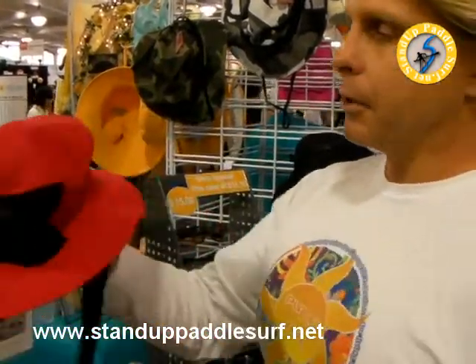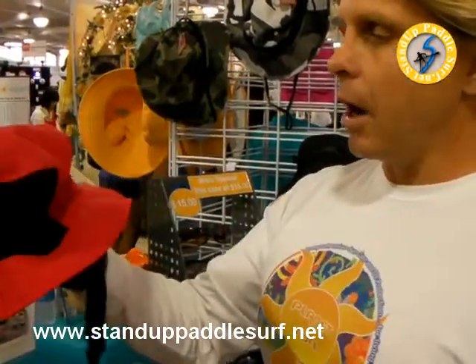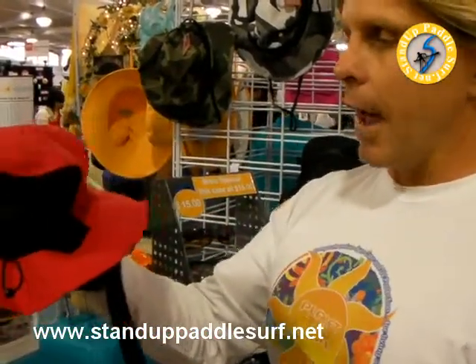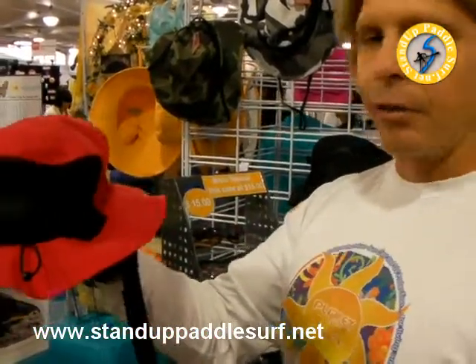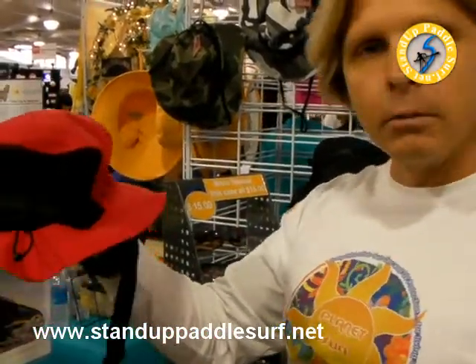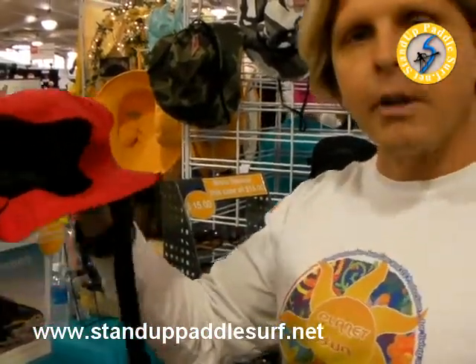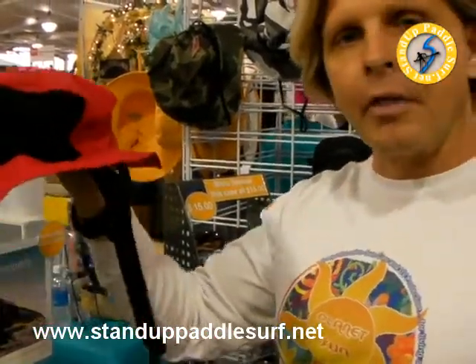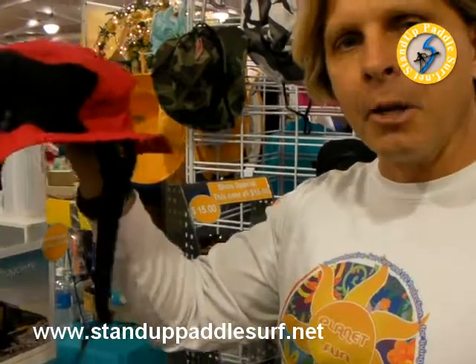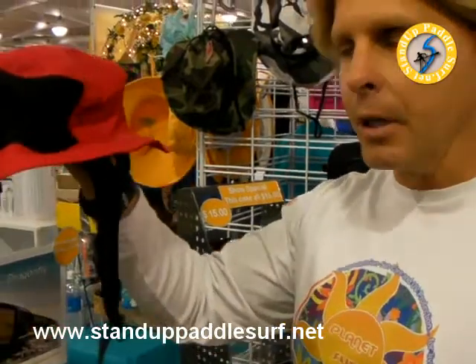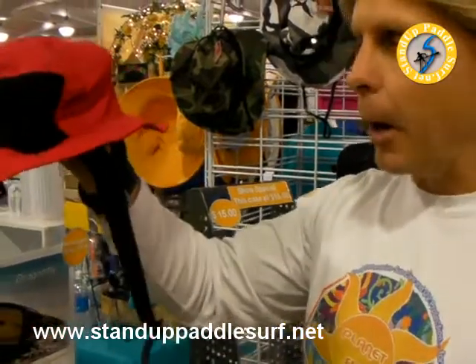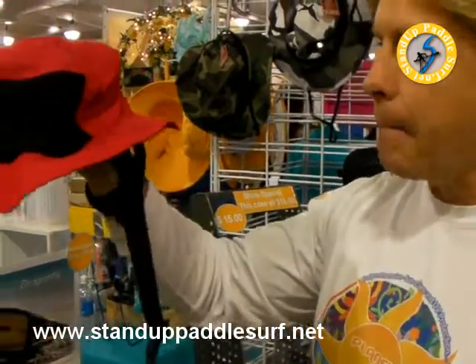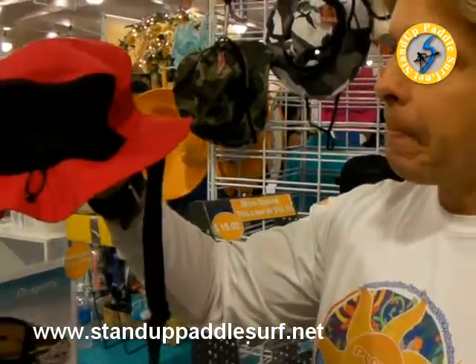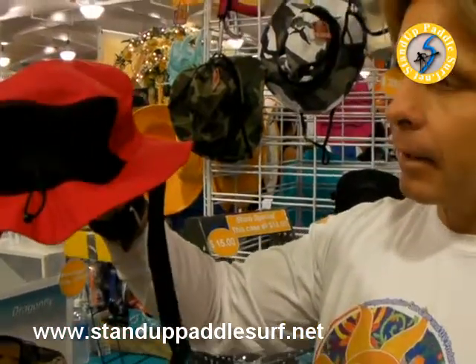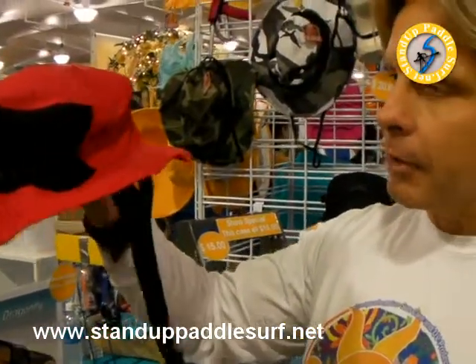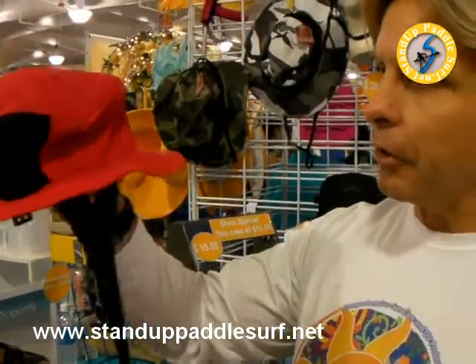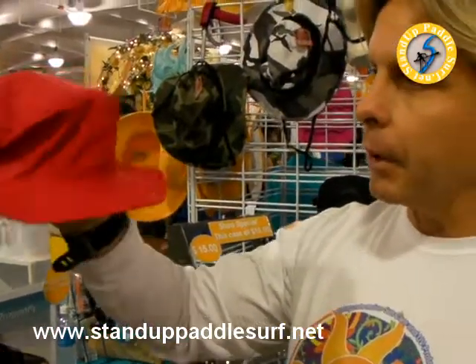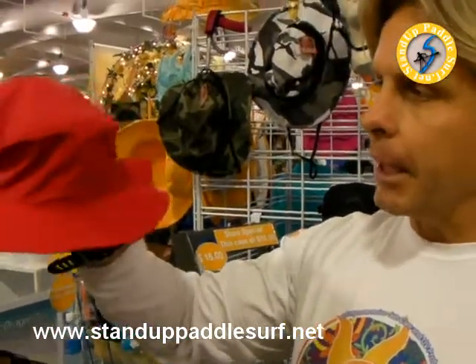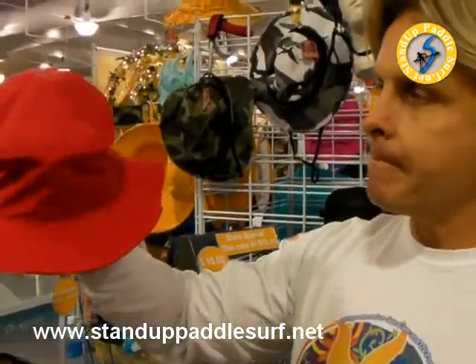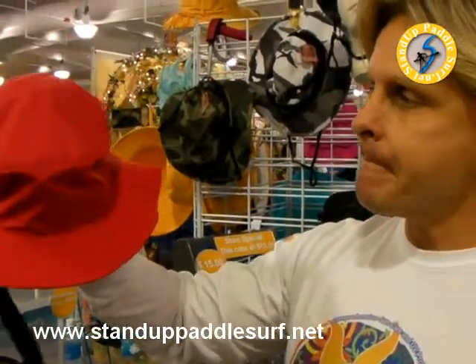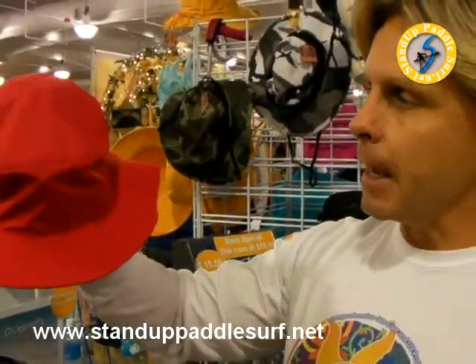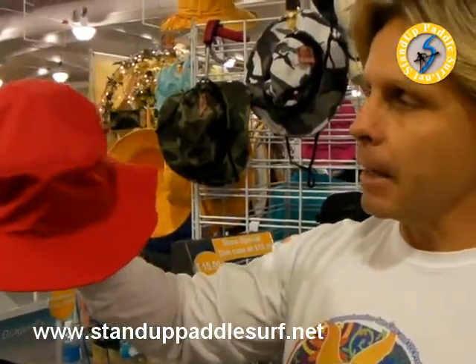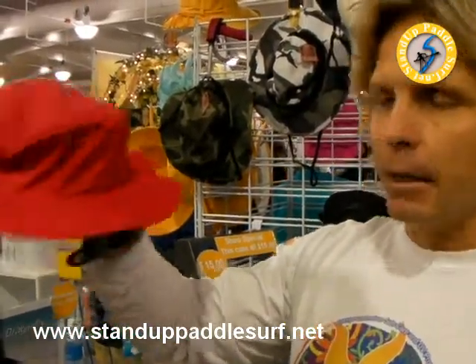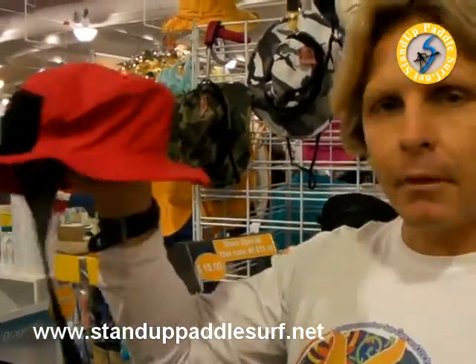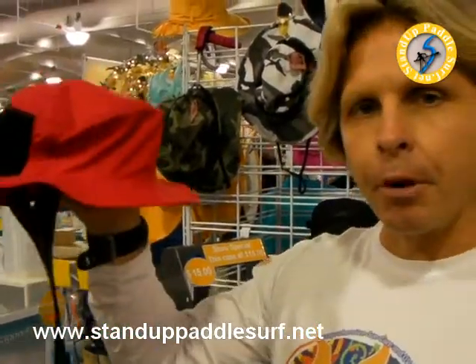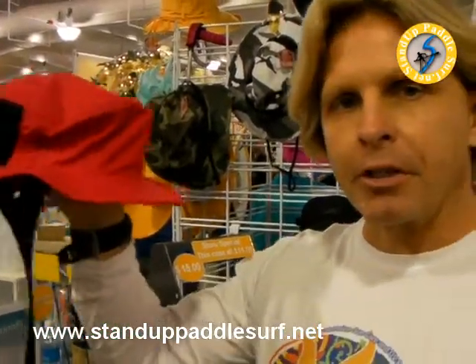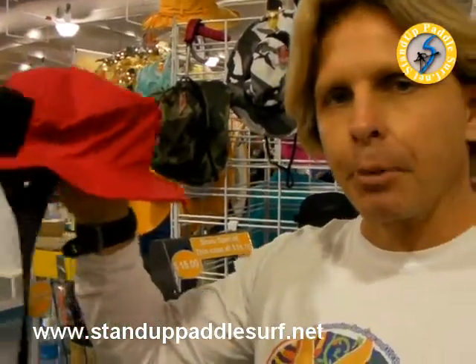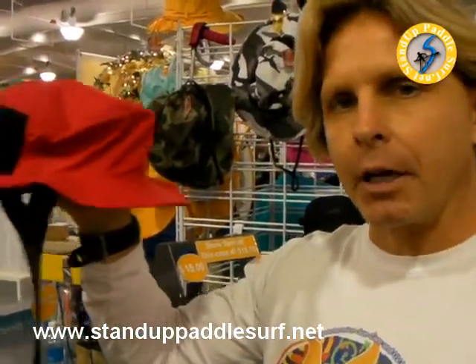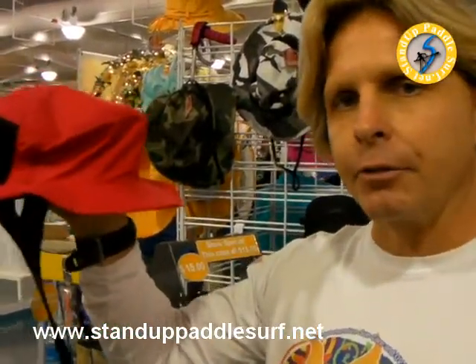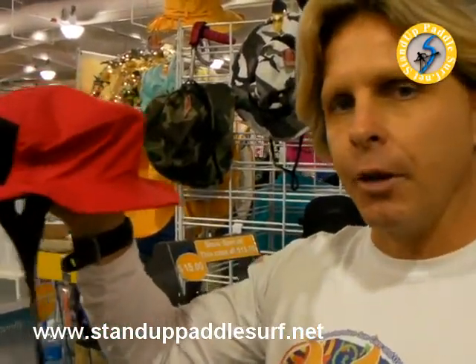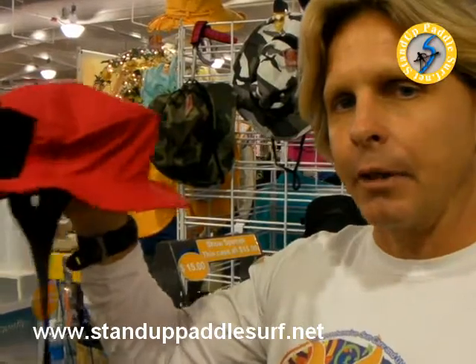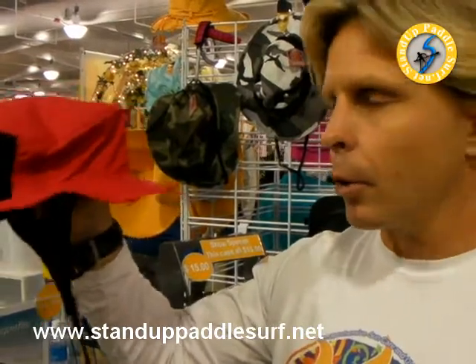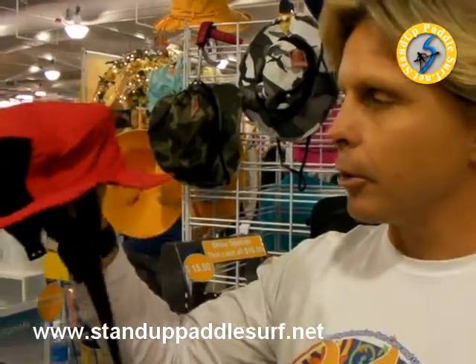So all the hats float, they've got the neoprene strap, a lot of adjustability, and perfect sun protection for you out there on the water.